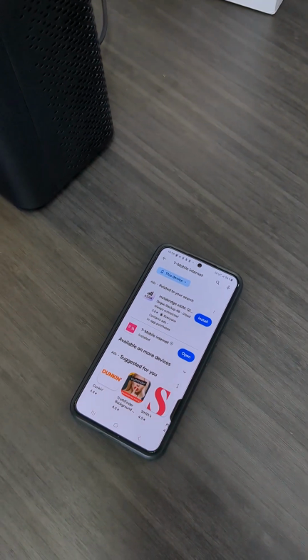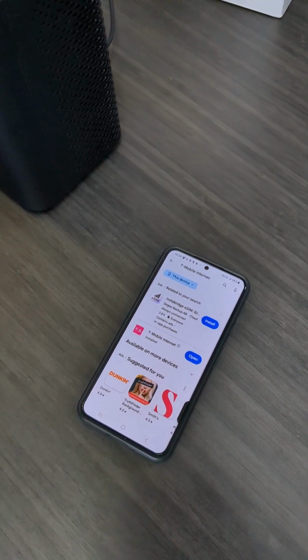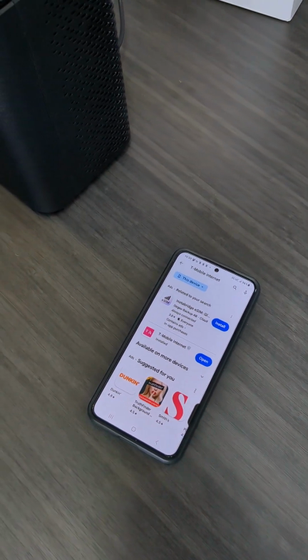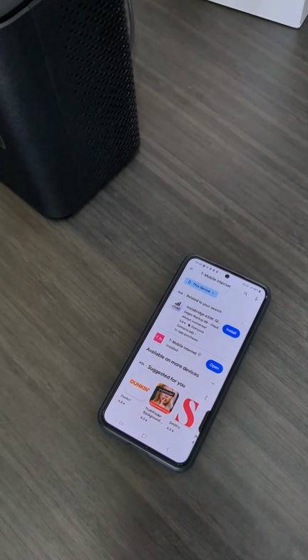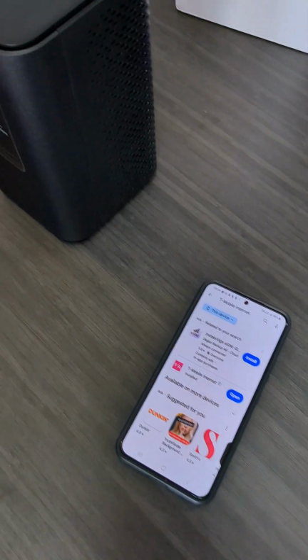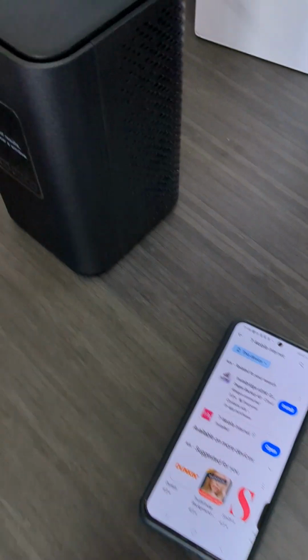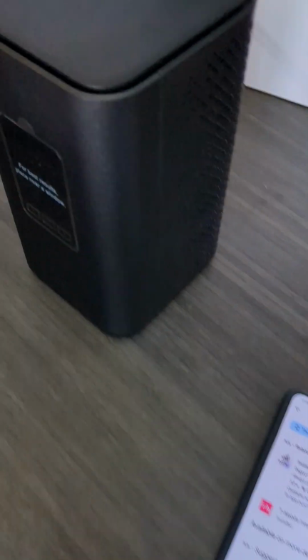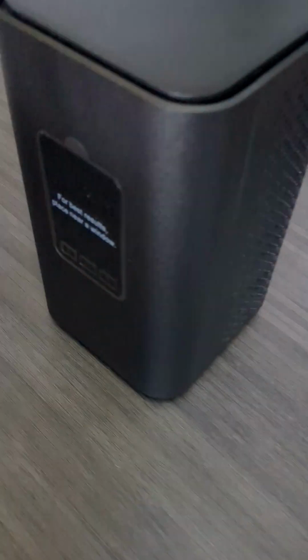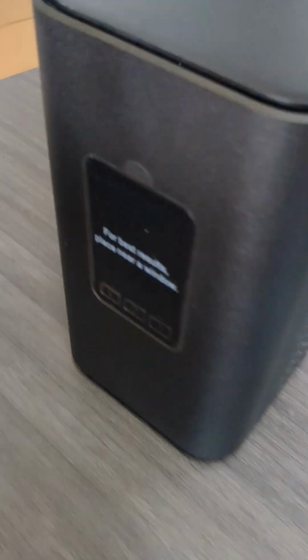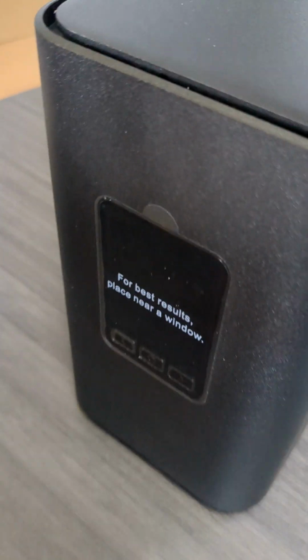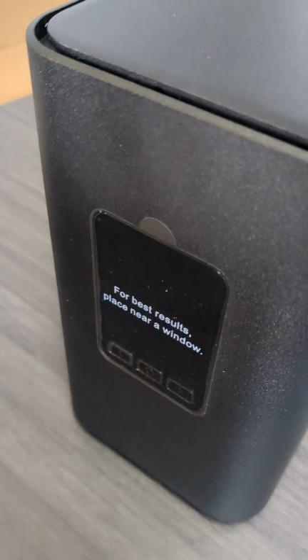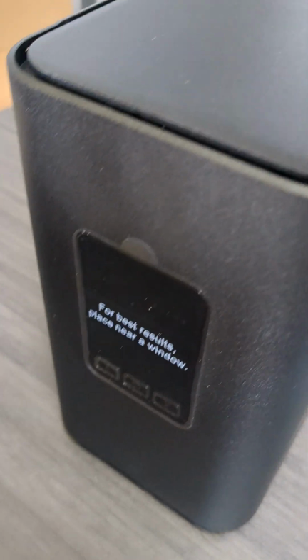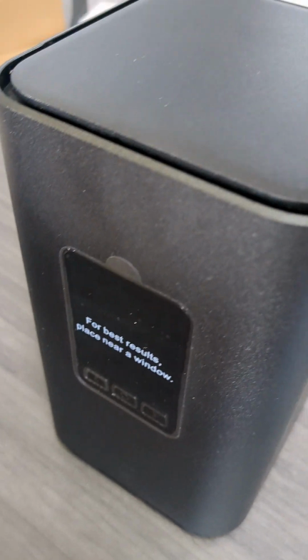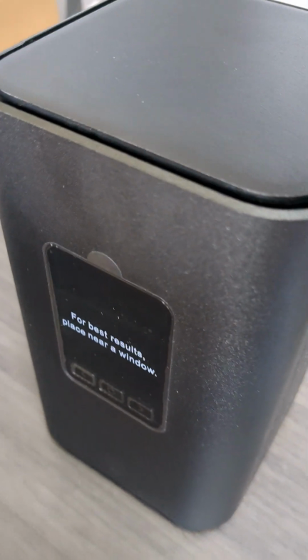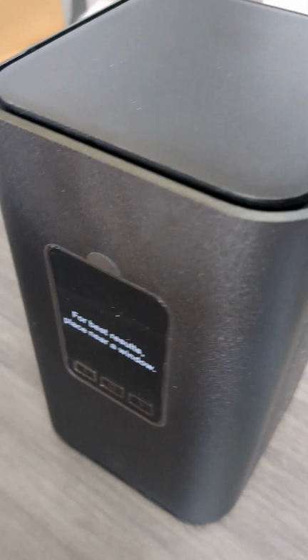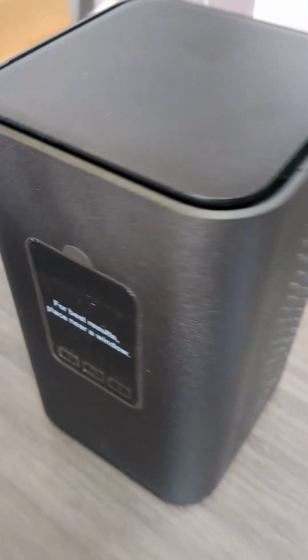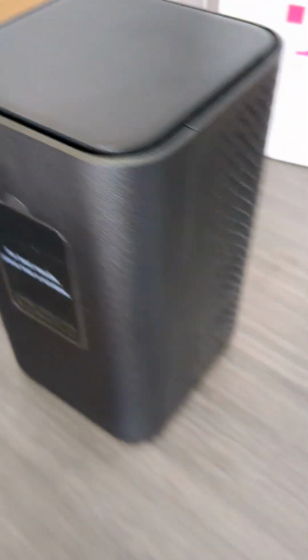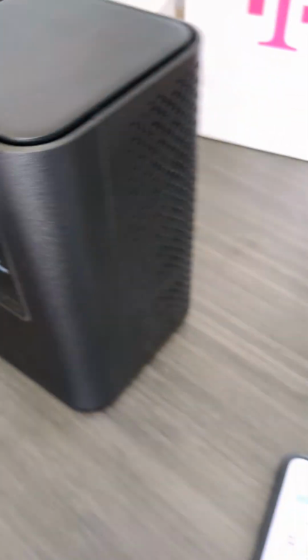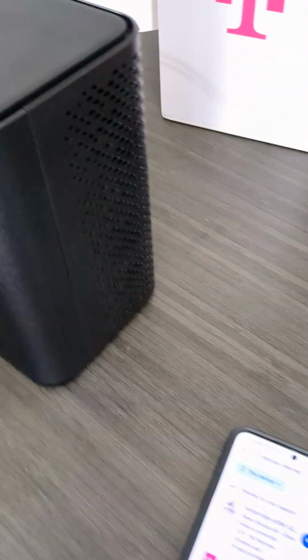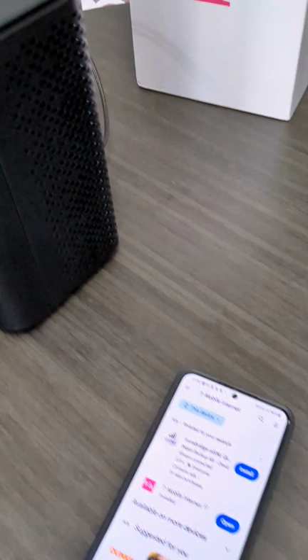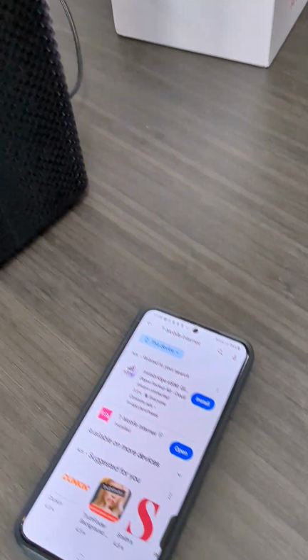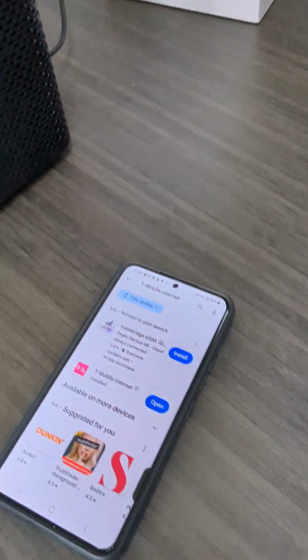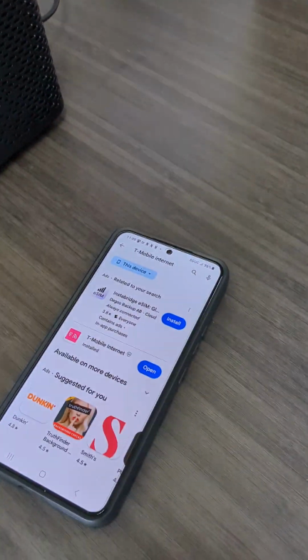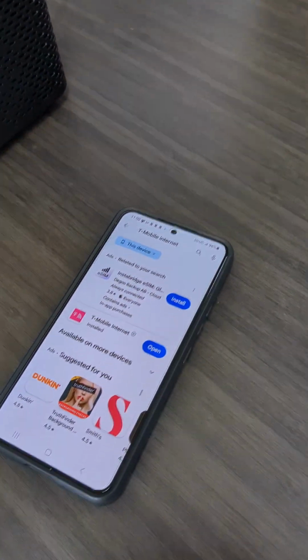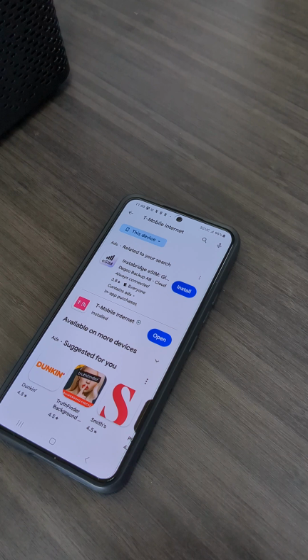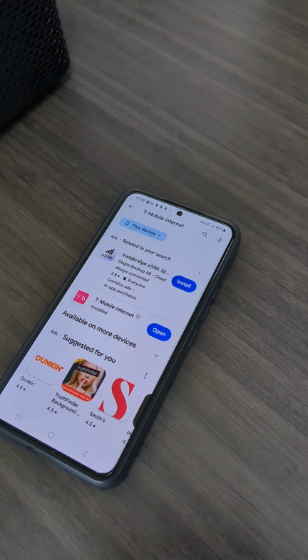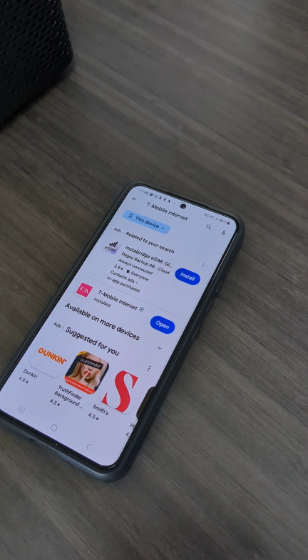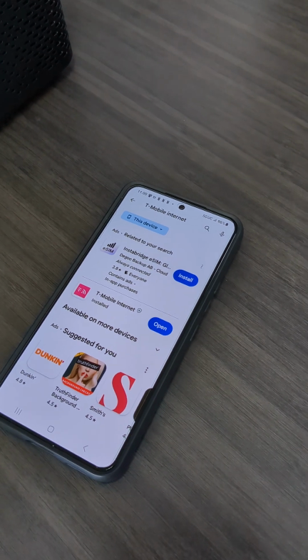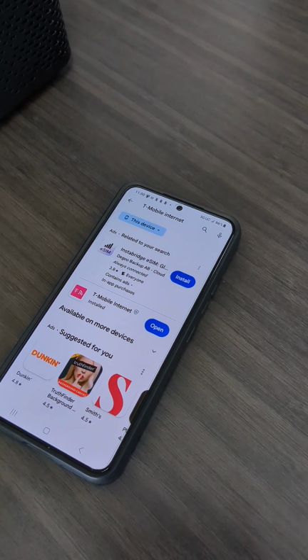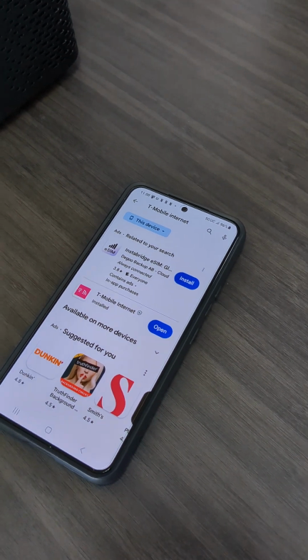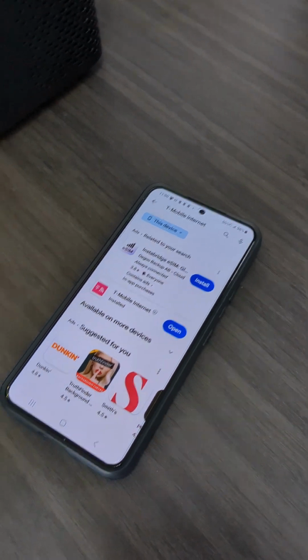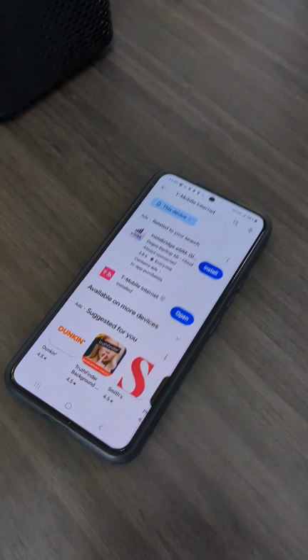What's up guys? Today we are going to do another unboxing and setup for the T-Mobile Home Internet.